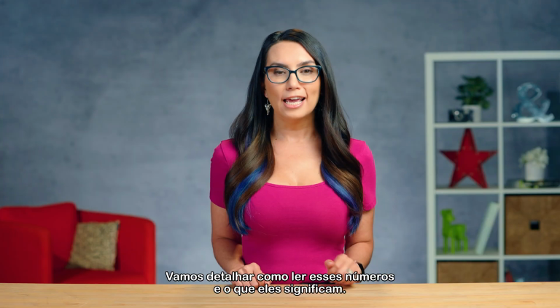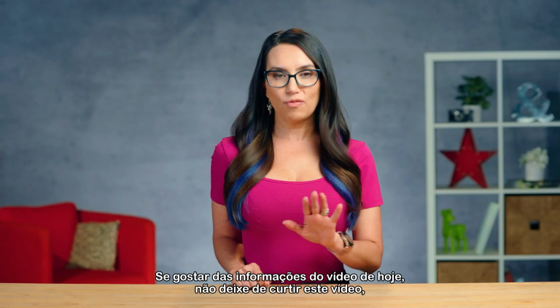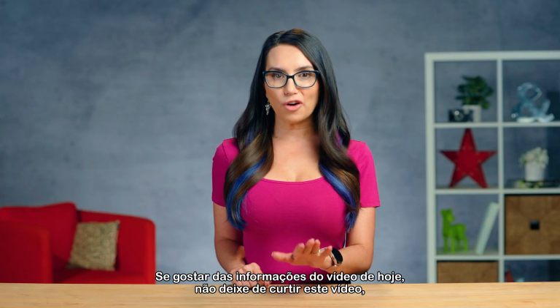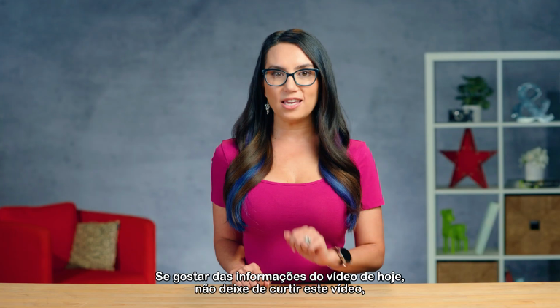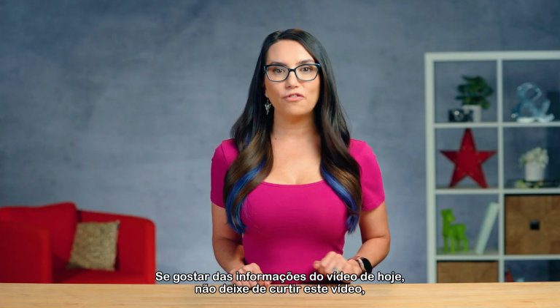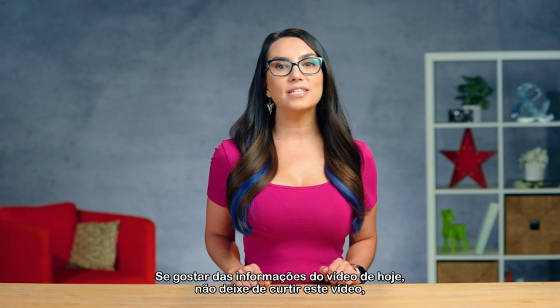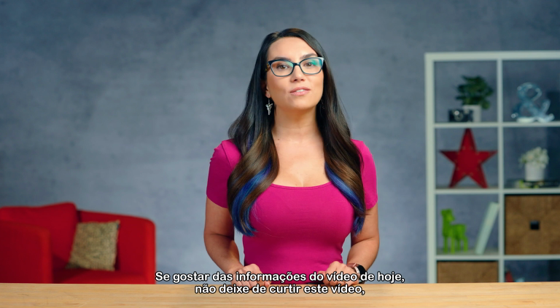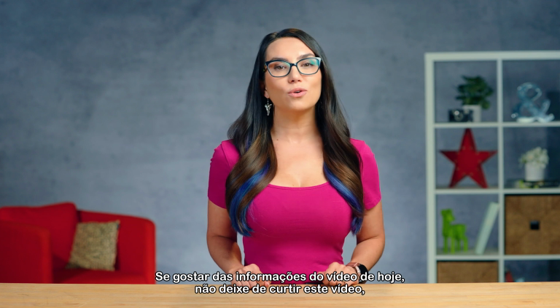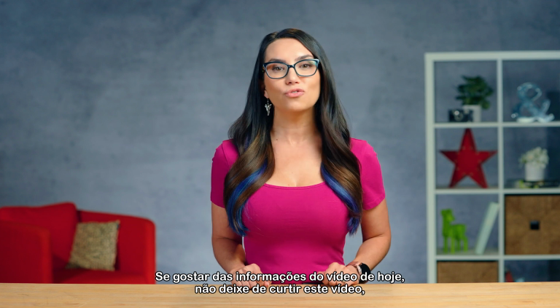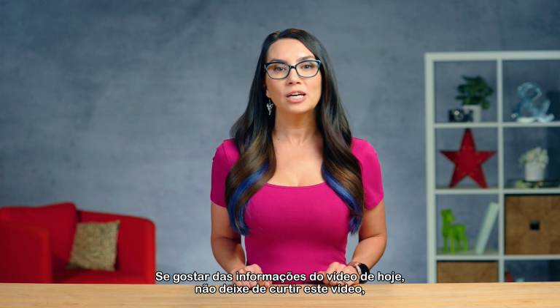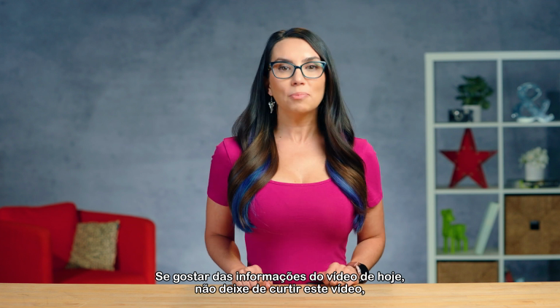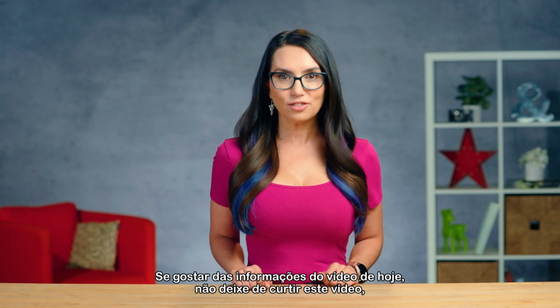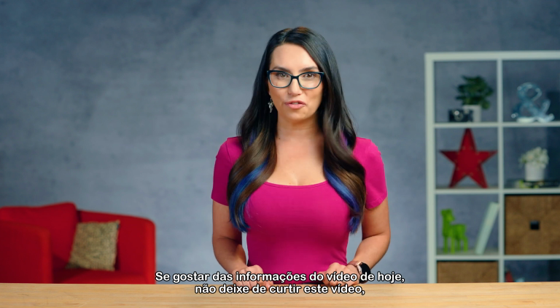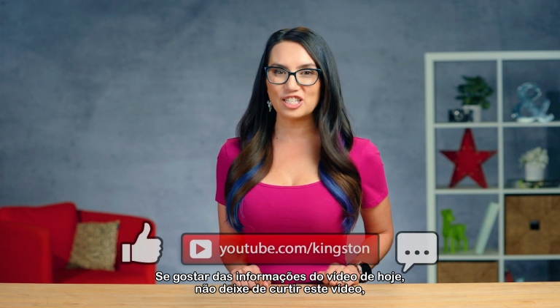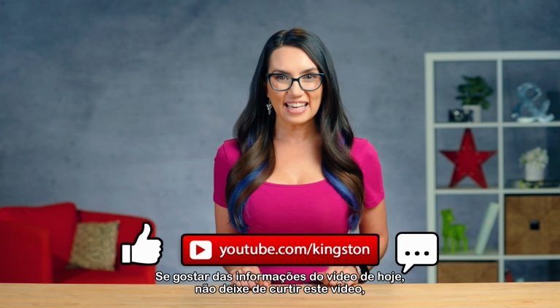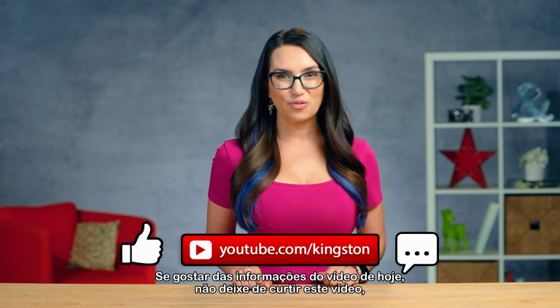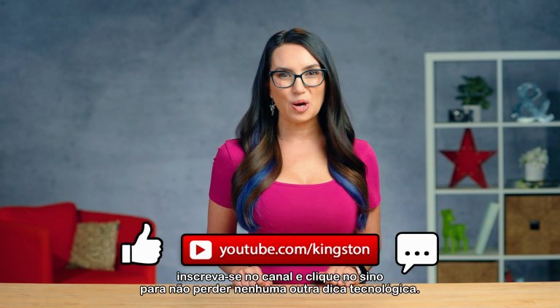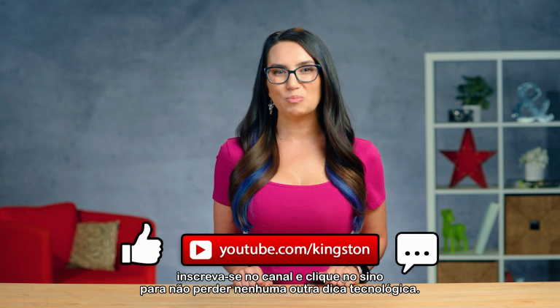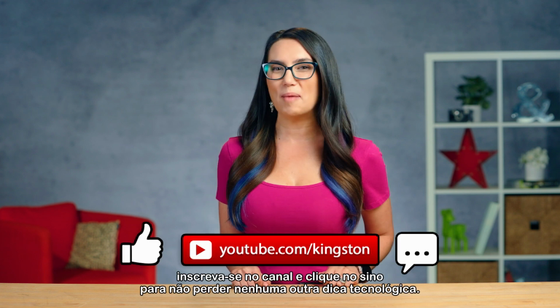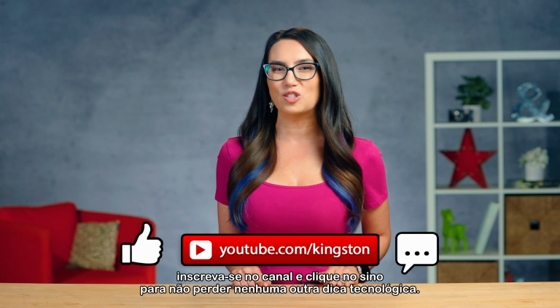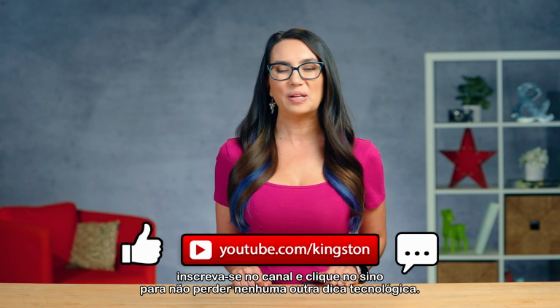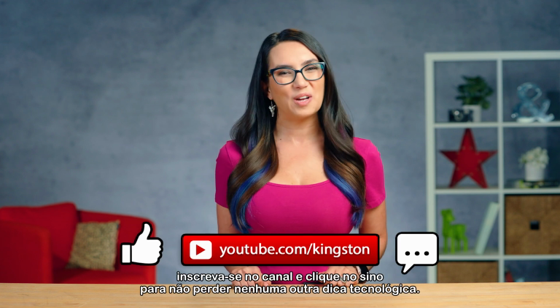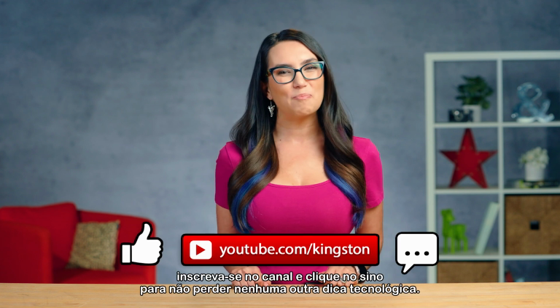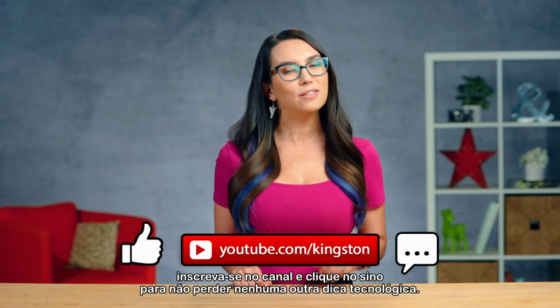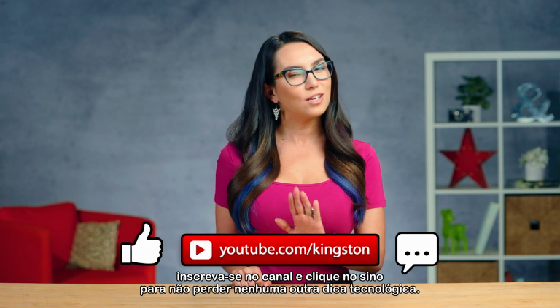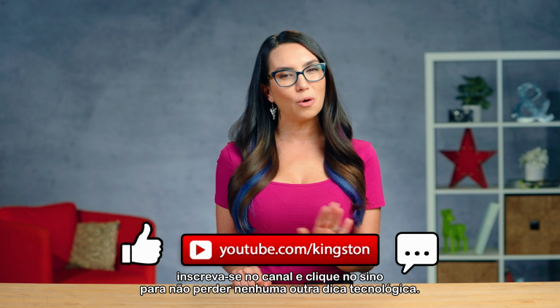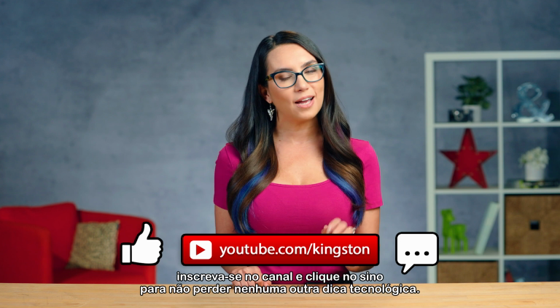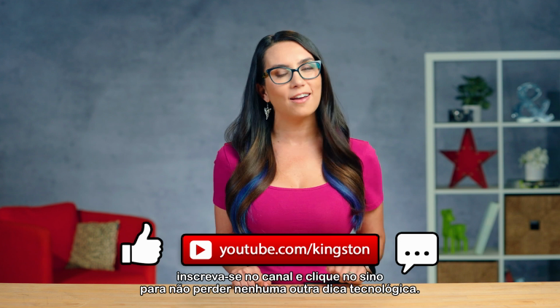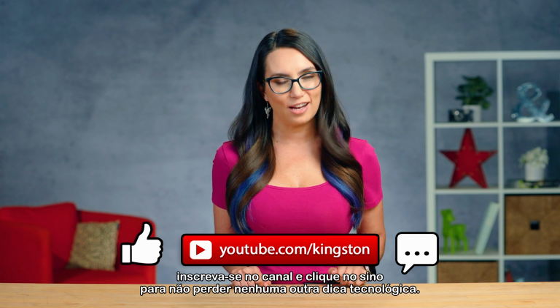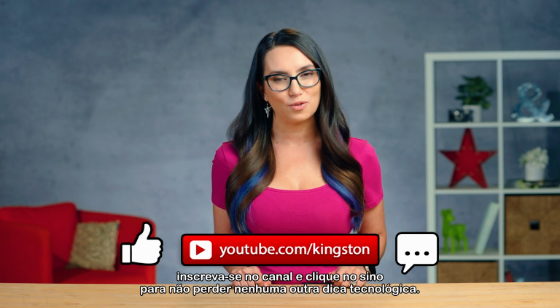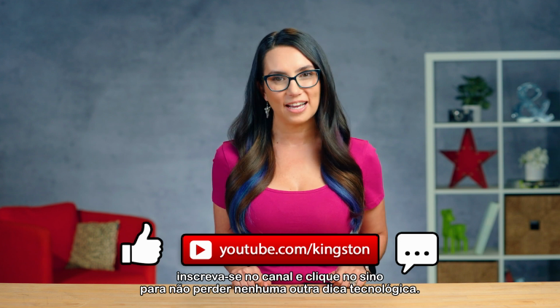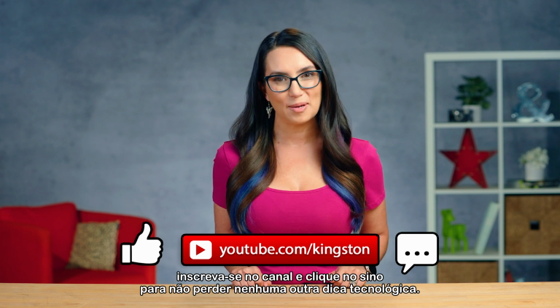If you find the info in today's video useful, please feel free to like this video, subscribe to this channel, and ring that bell so that you don't miss out on any future tech tips.